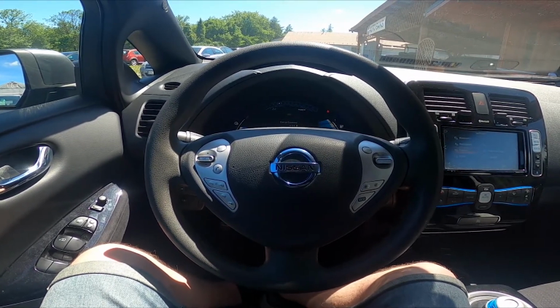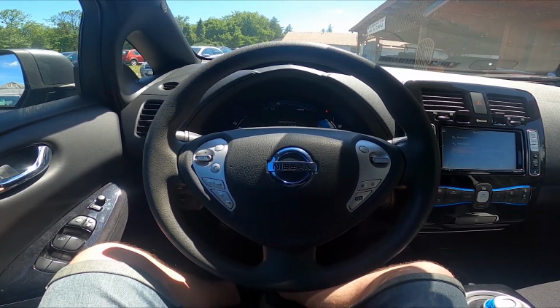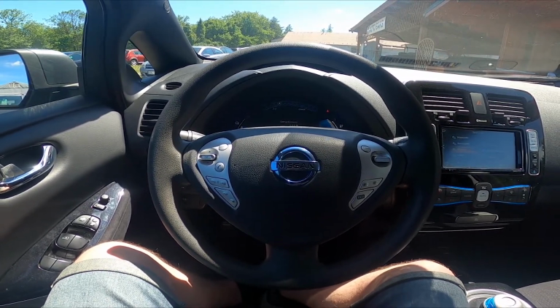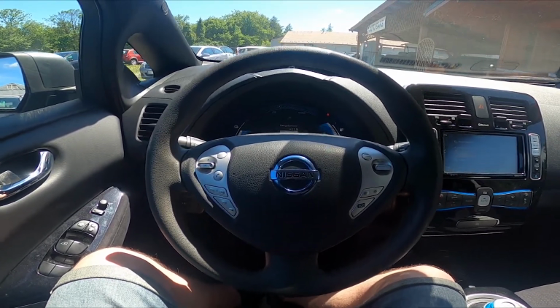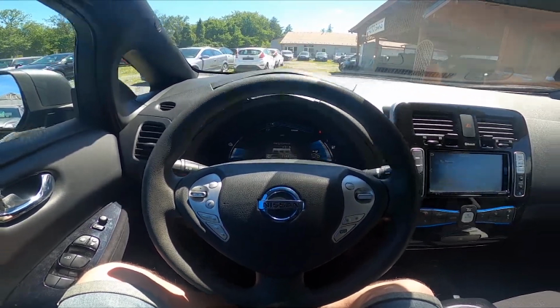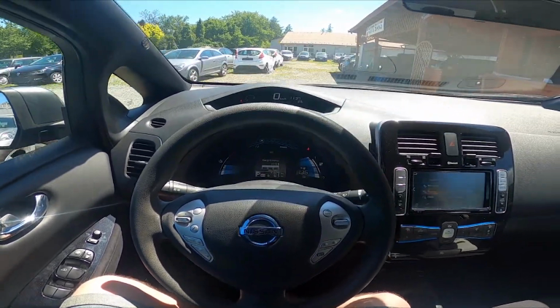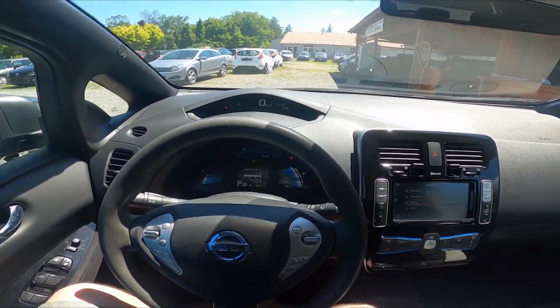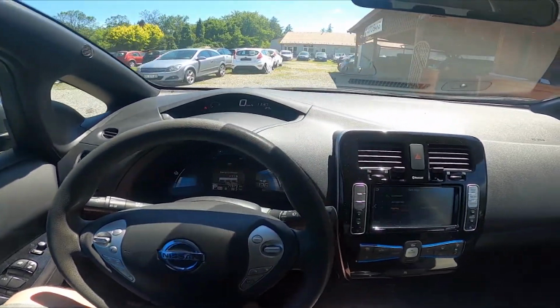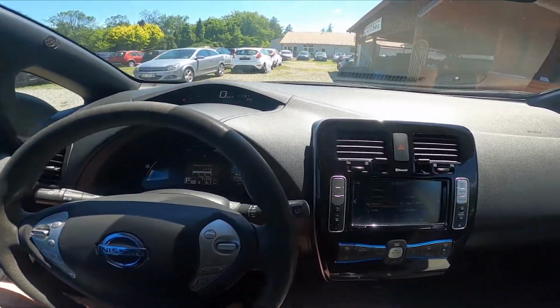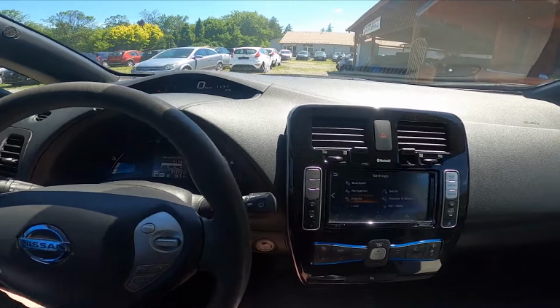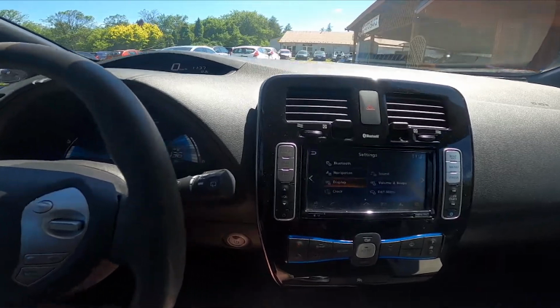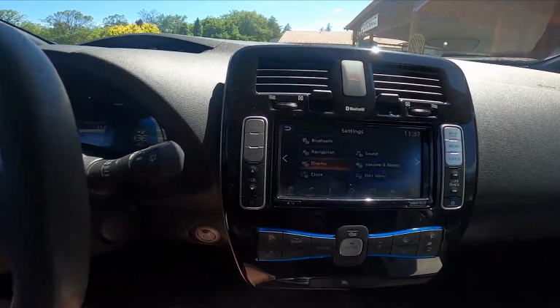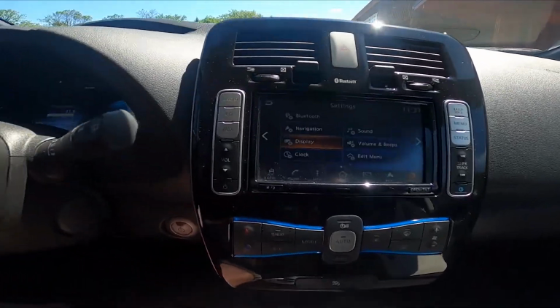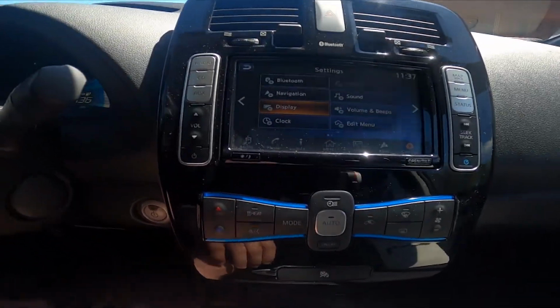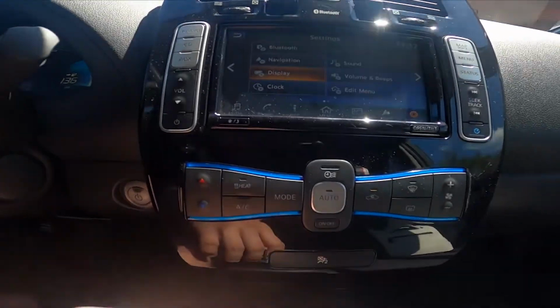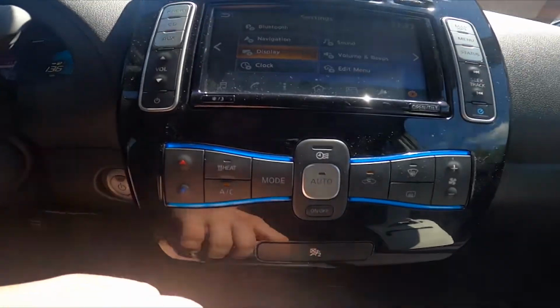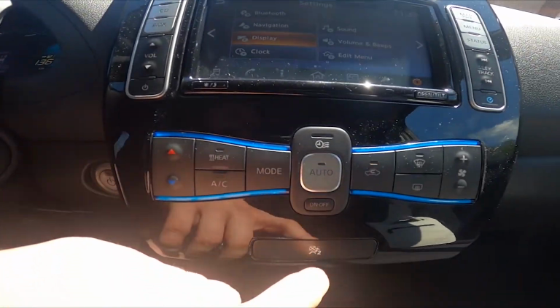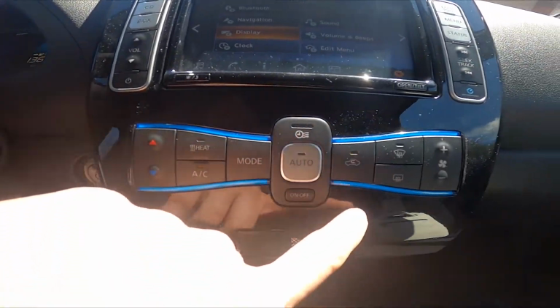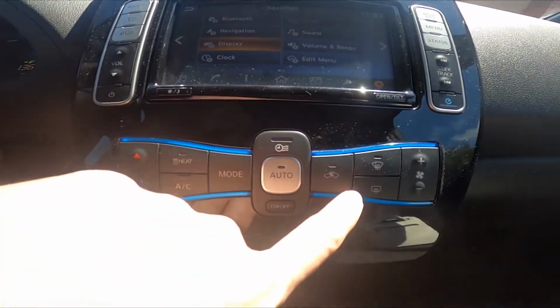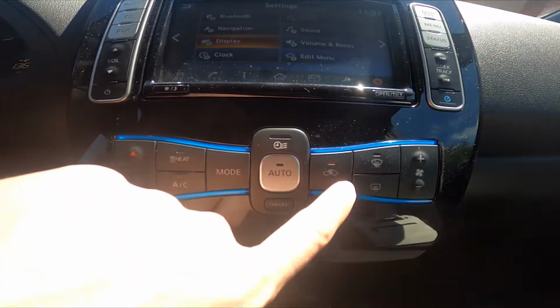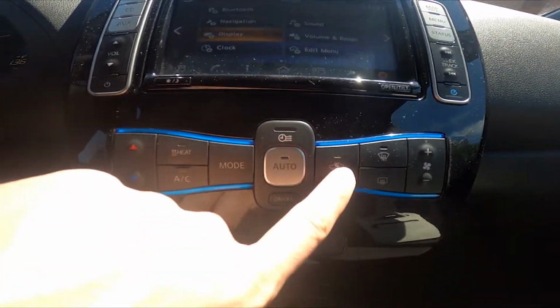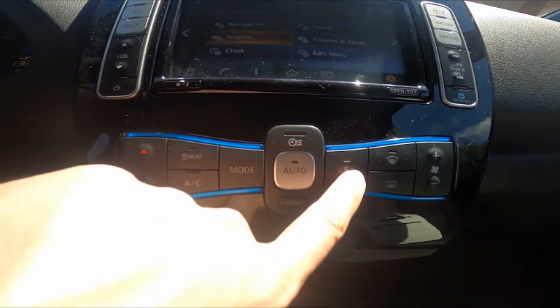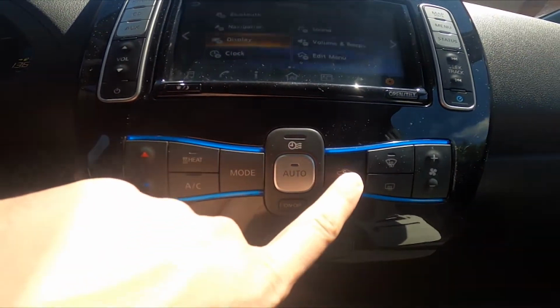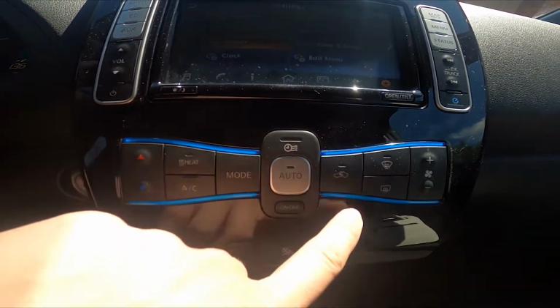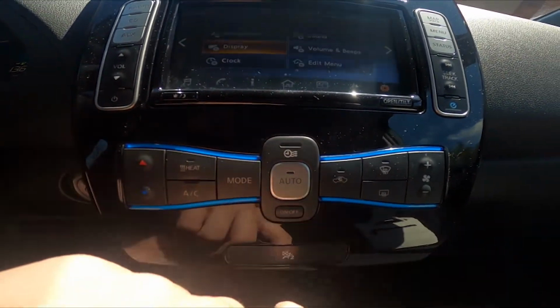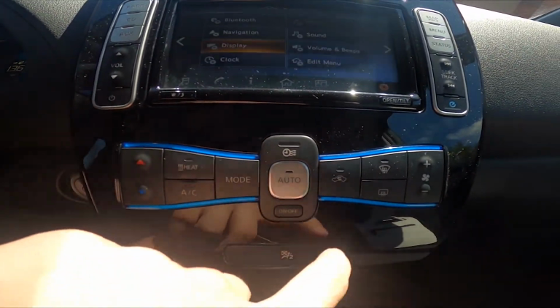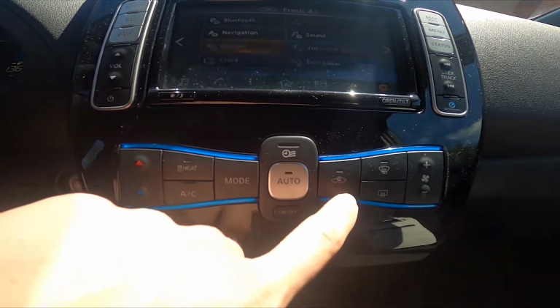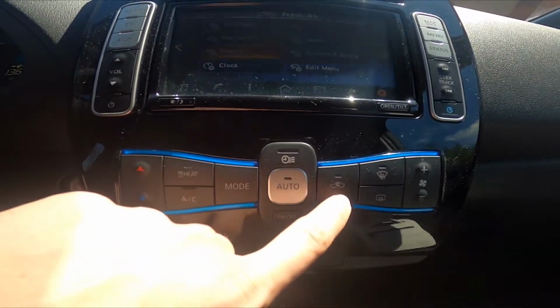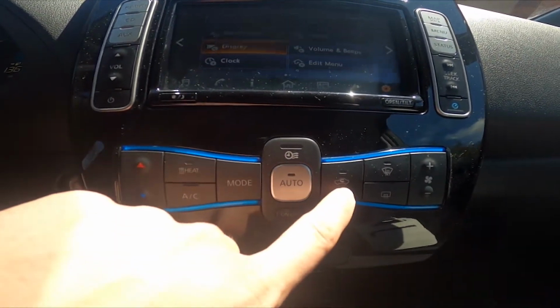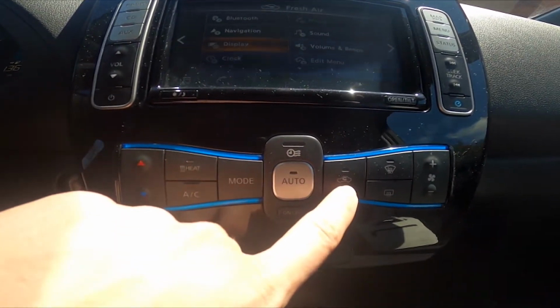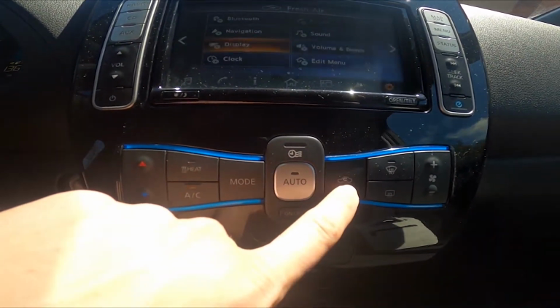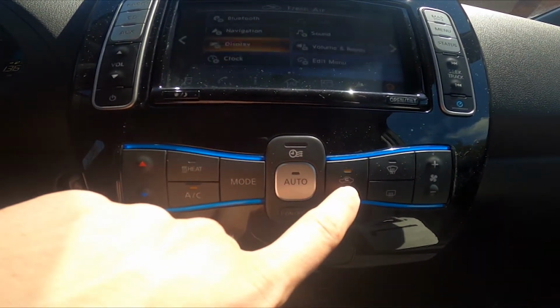In the beginning let's take a look at the climate control panel and now simply press this button to enable or disable this function.